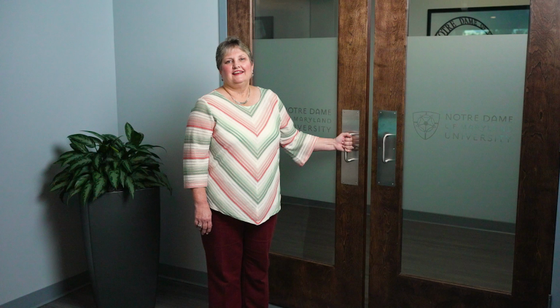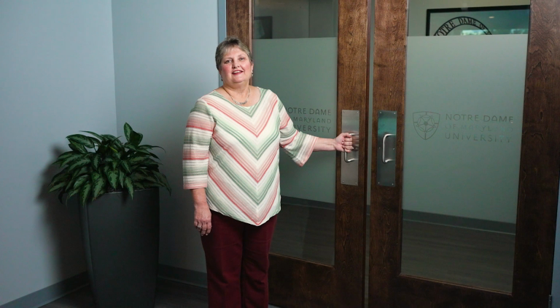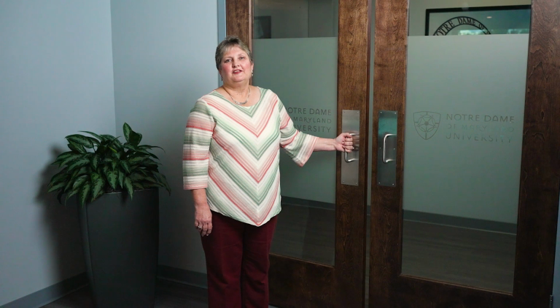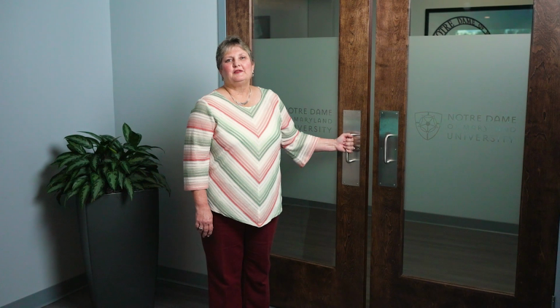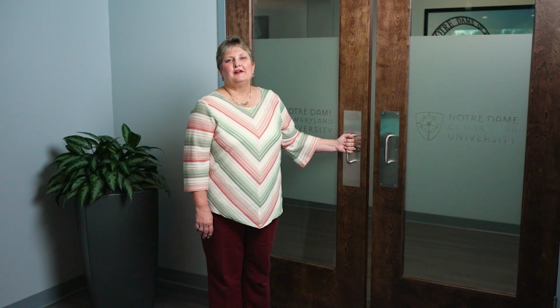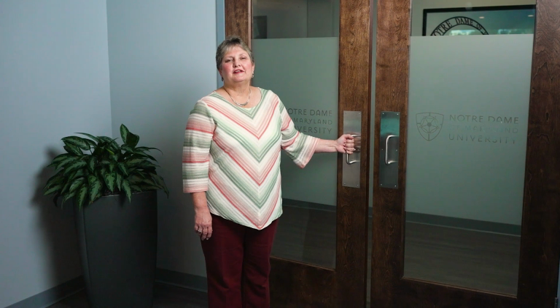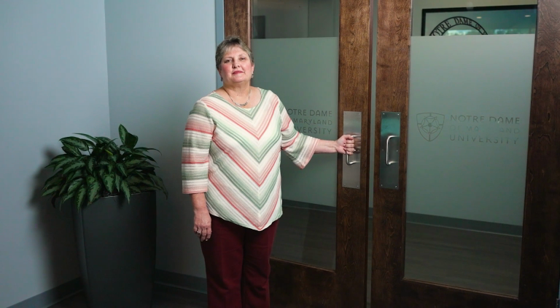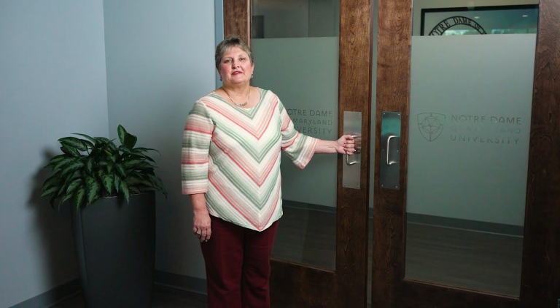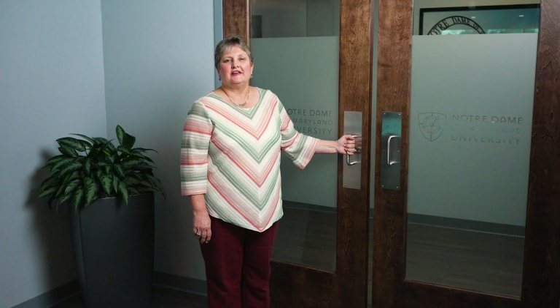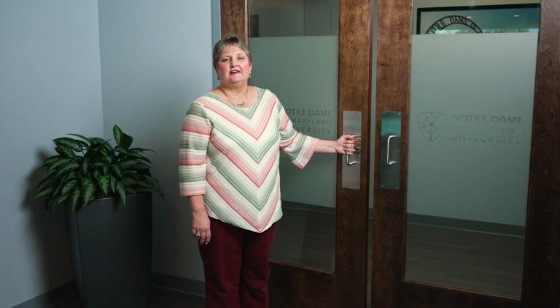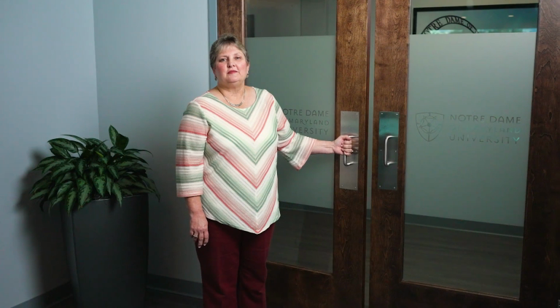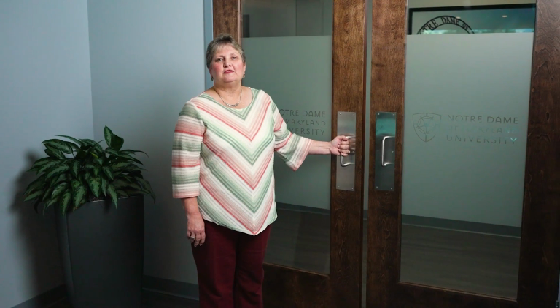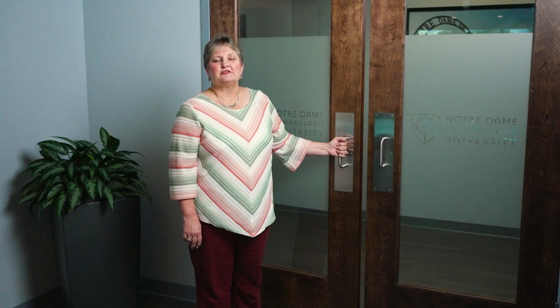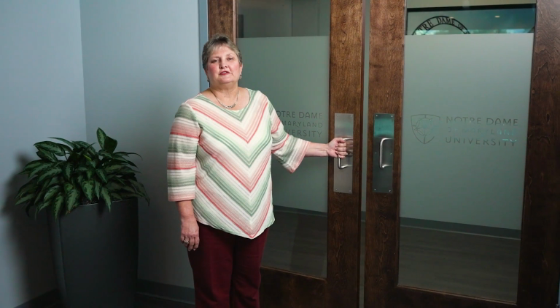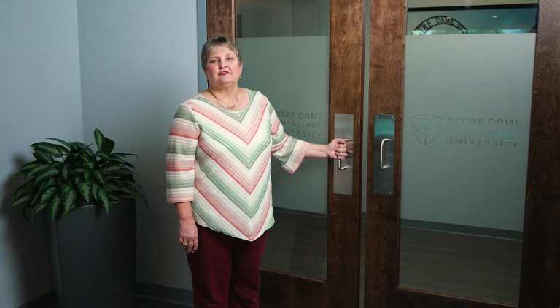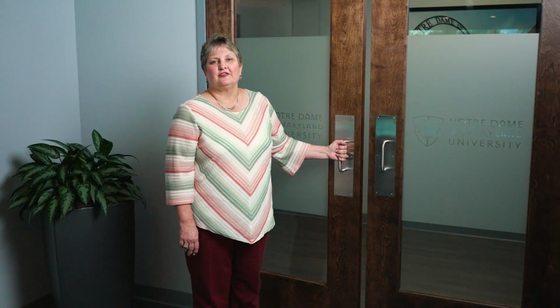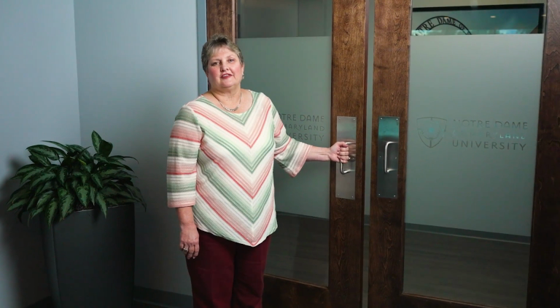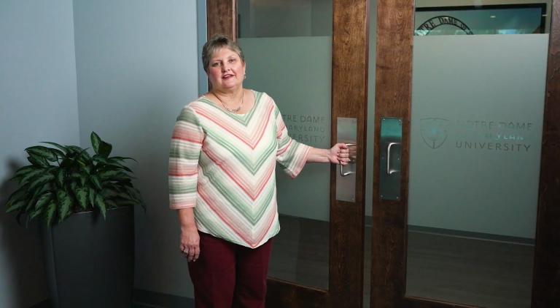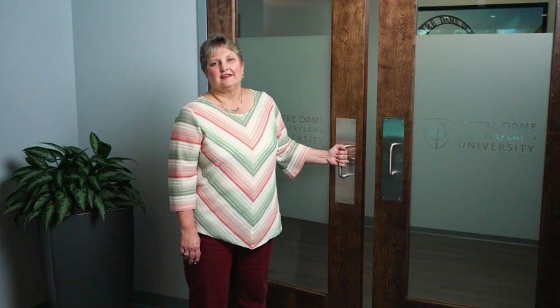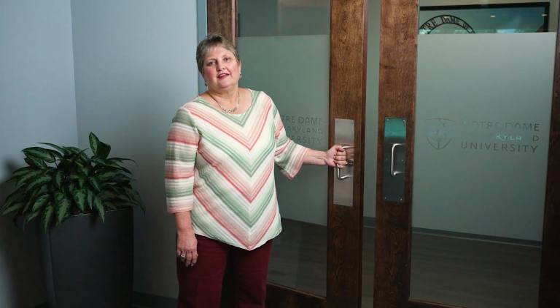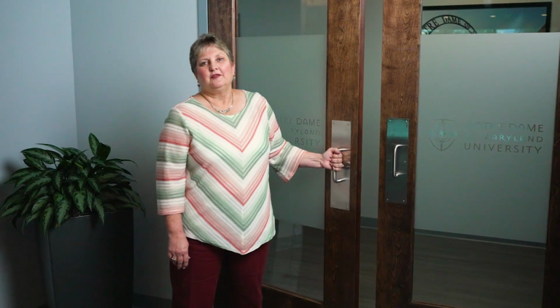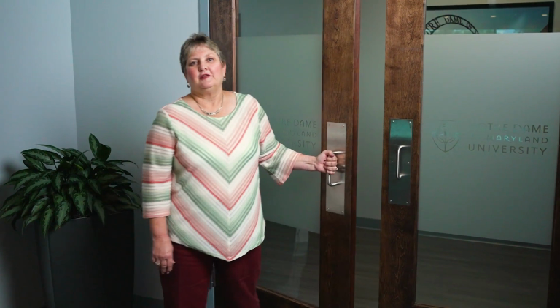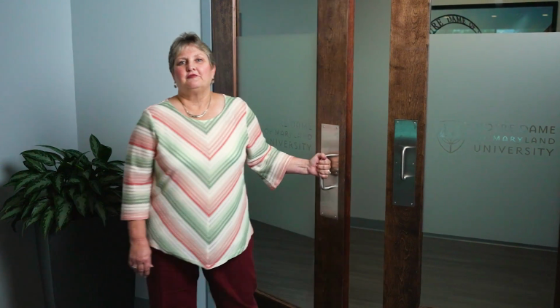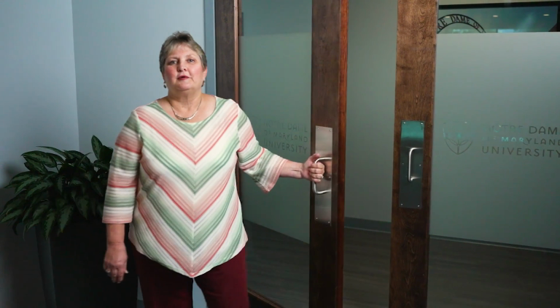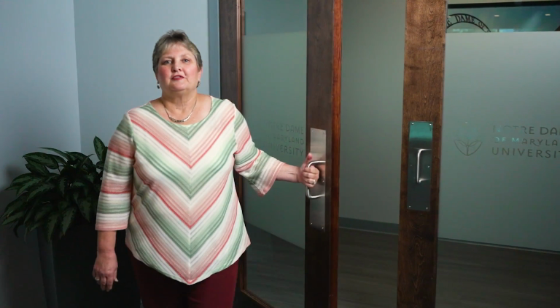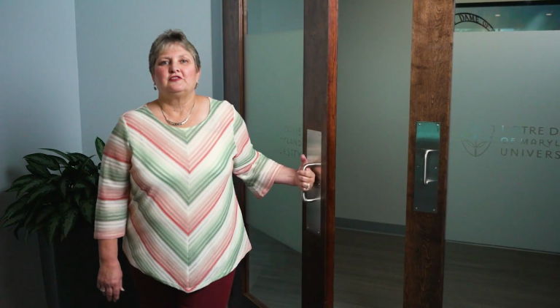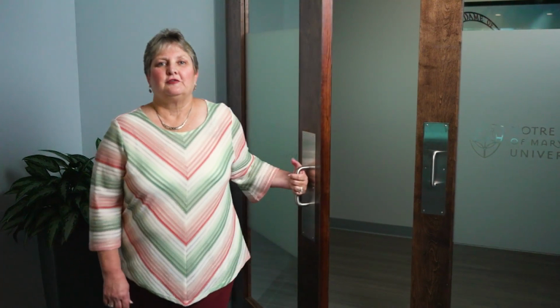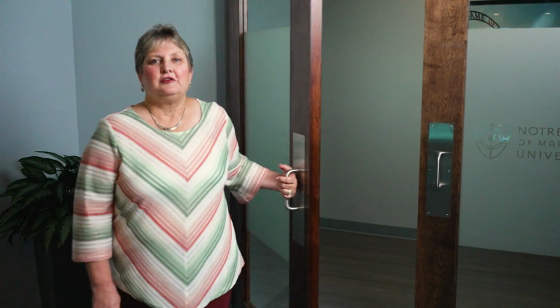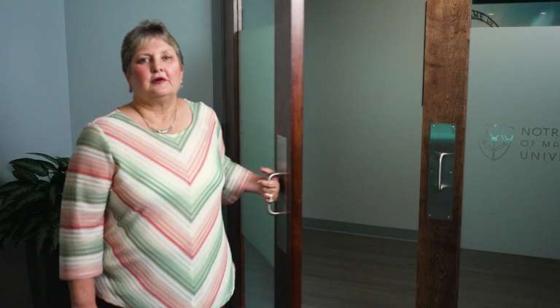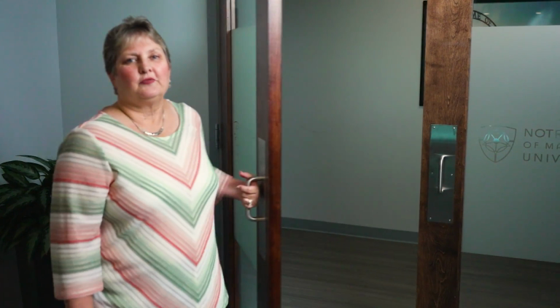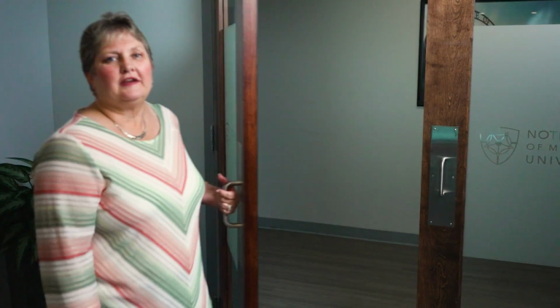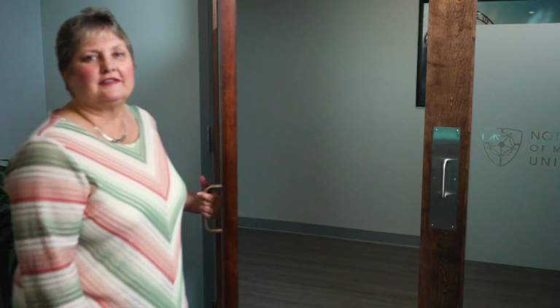Hello and welcome to NDMU School of Nursing. We look forward to showing you our space.